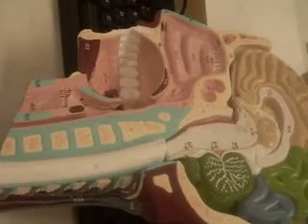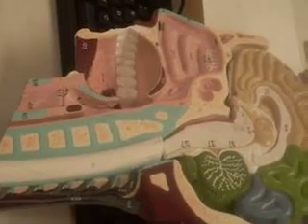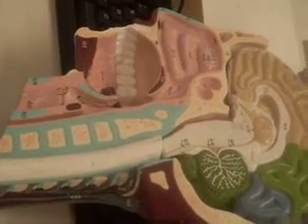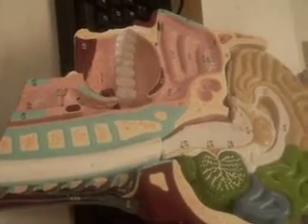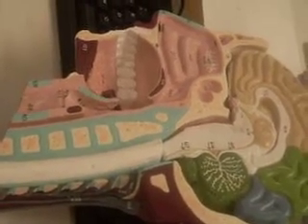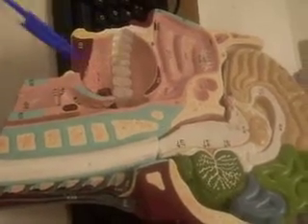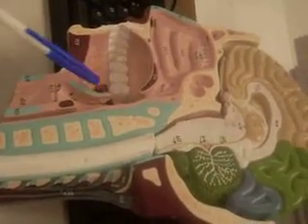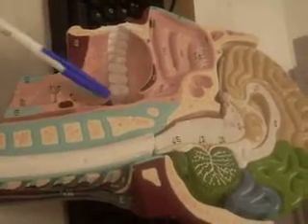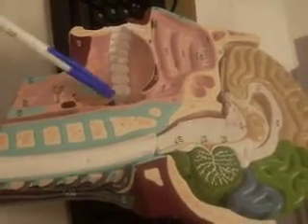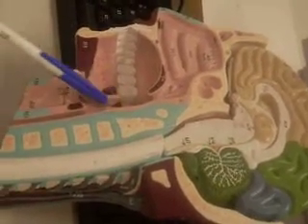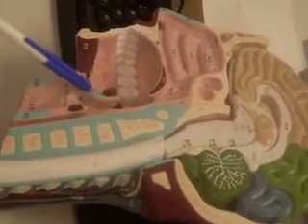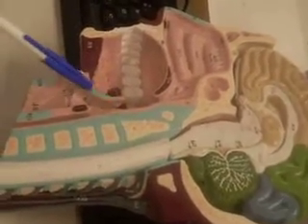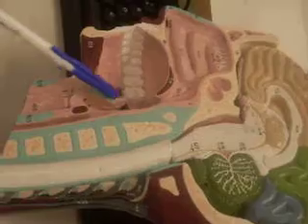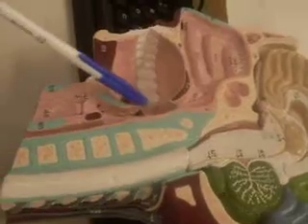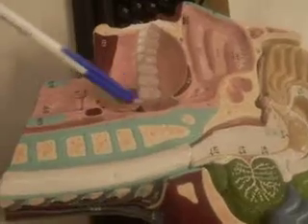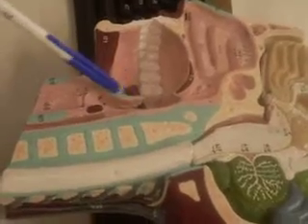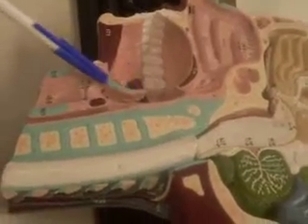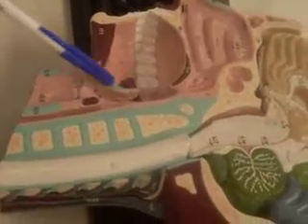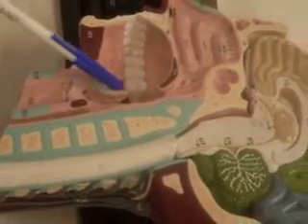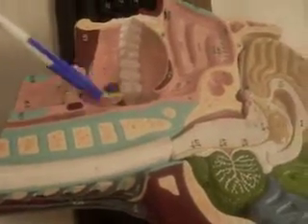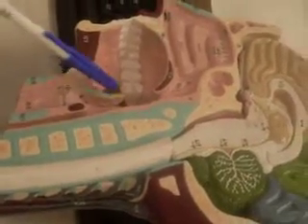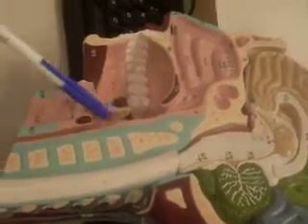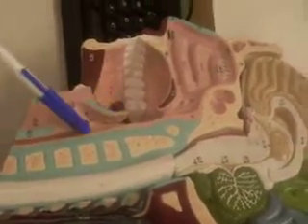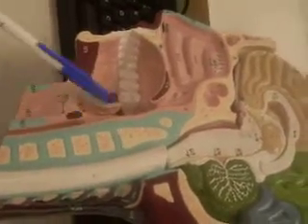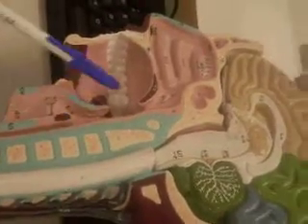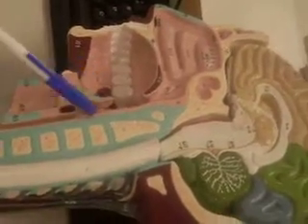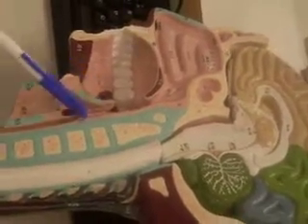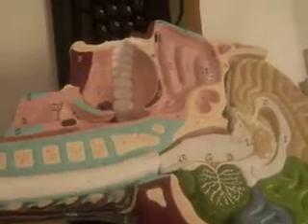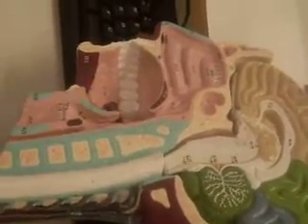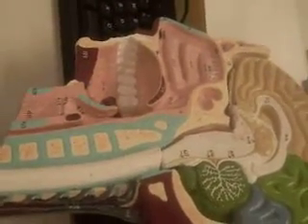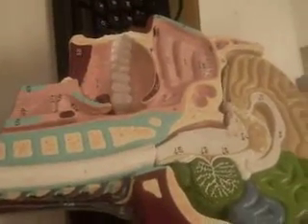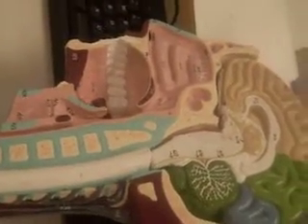The epiglottis. The epiglottis would be this structure here that drops over the trachea to keep it closed.